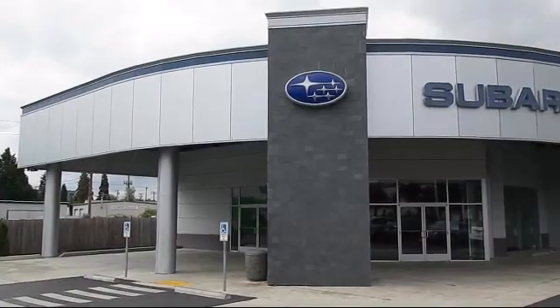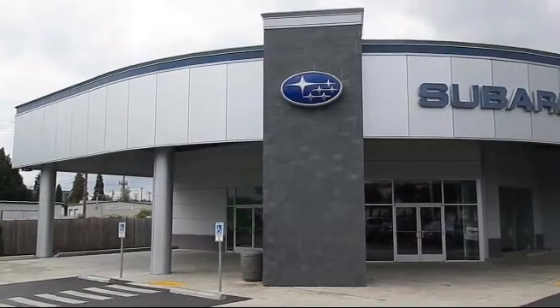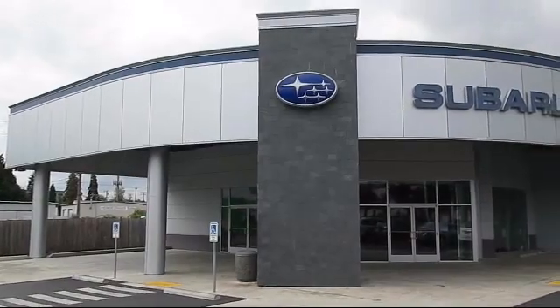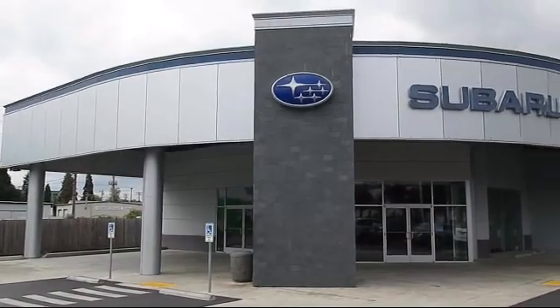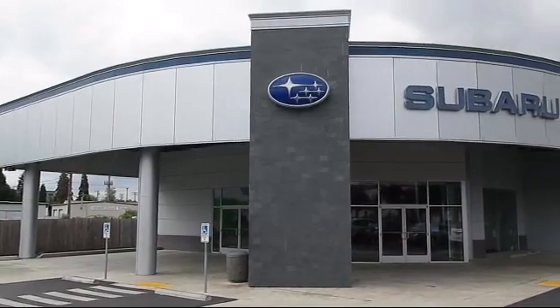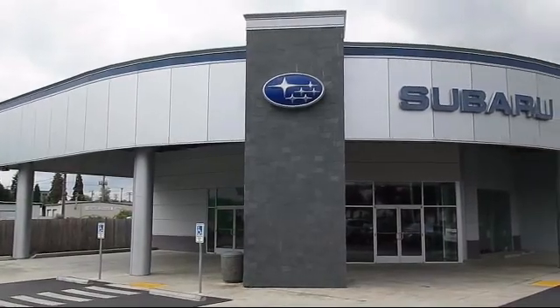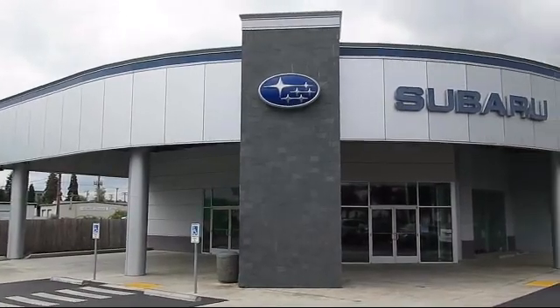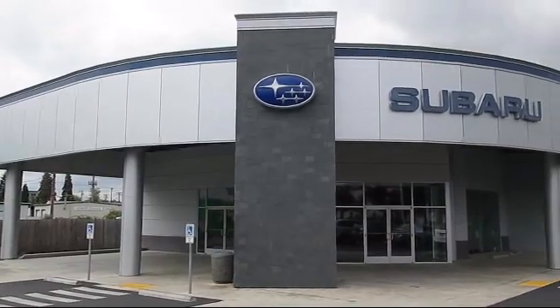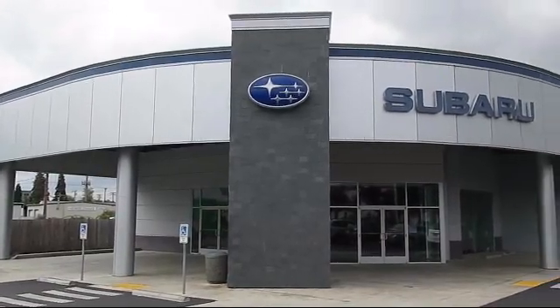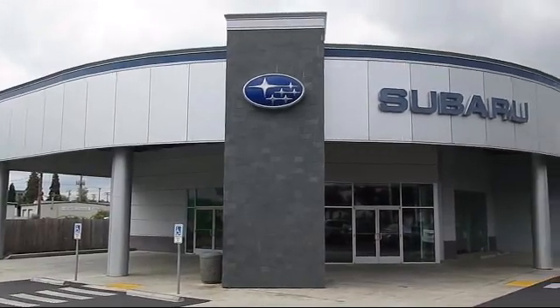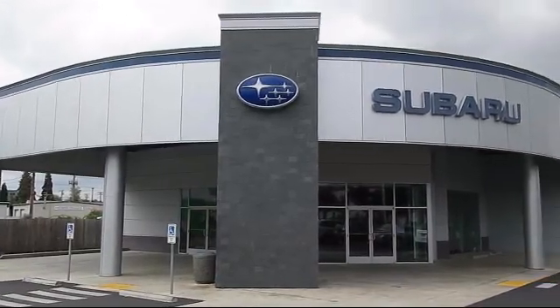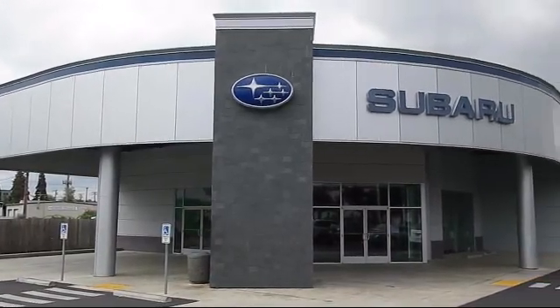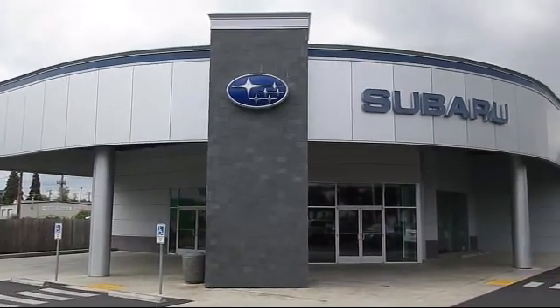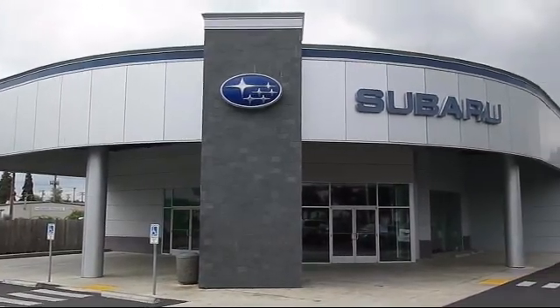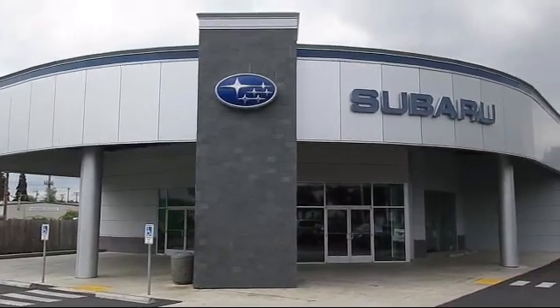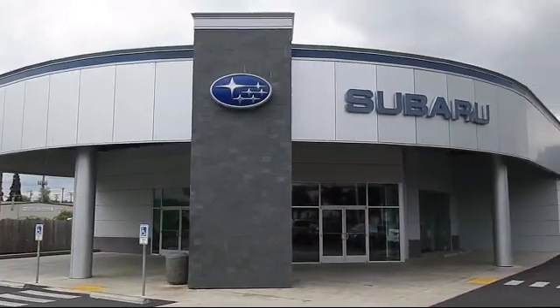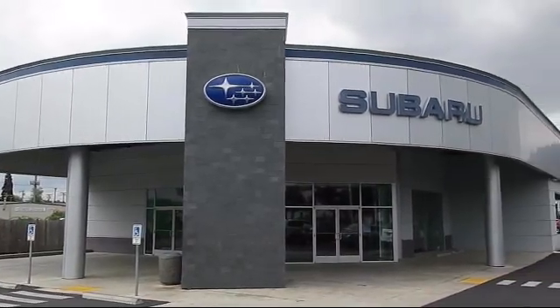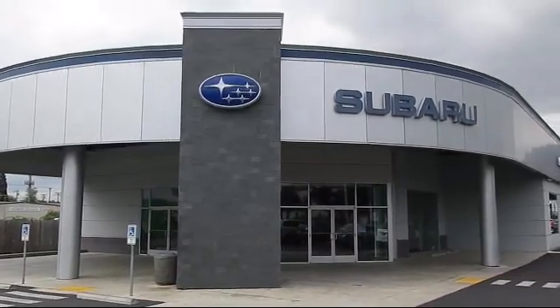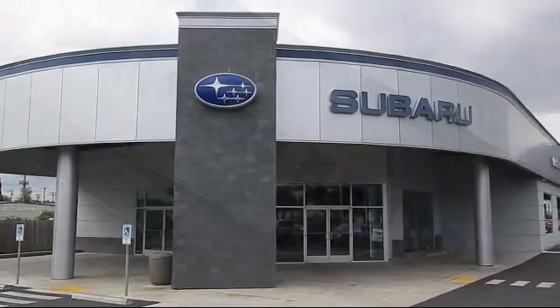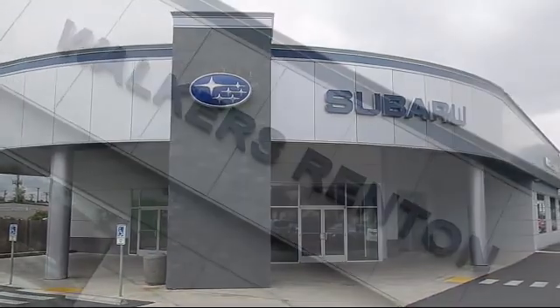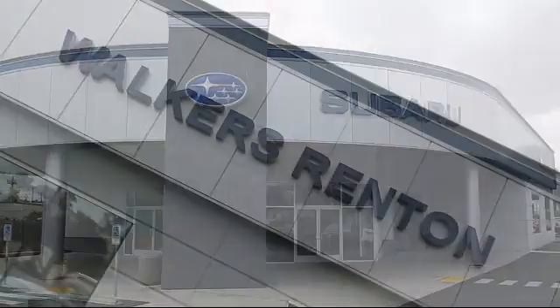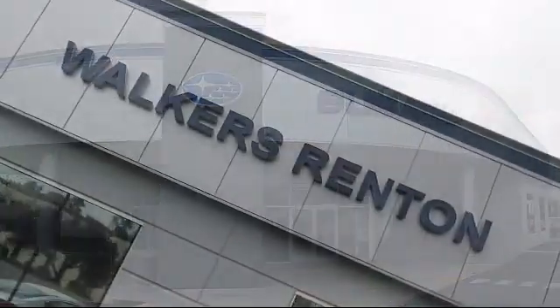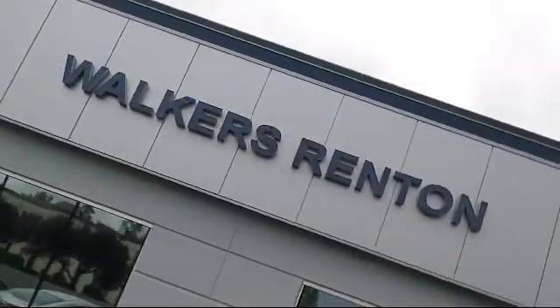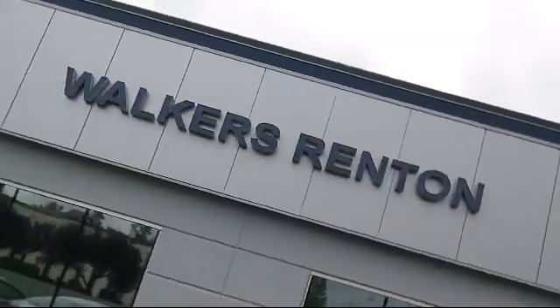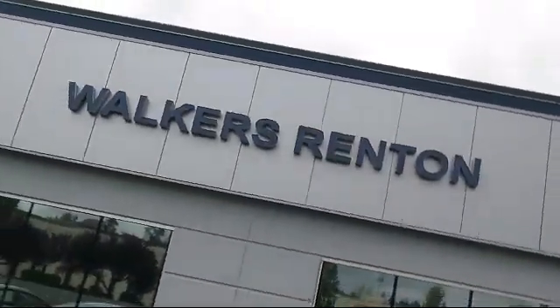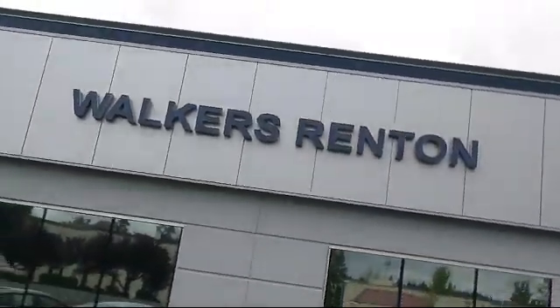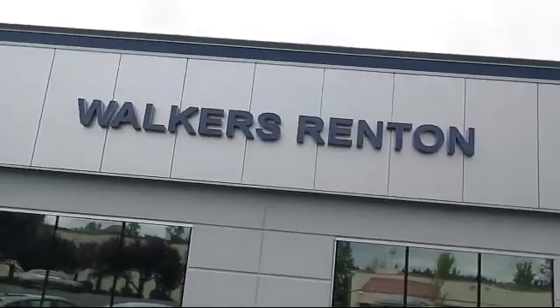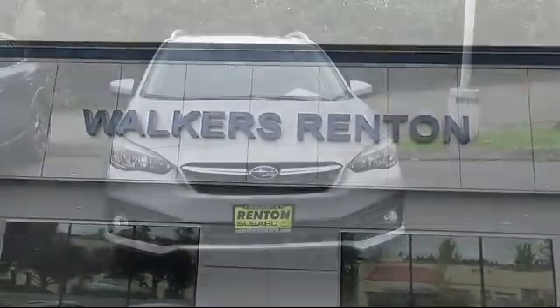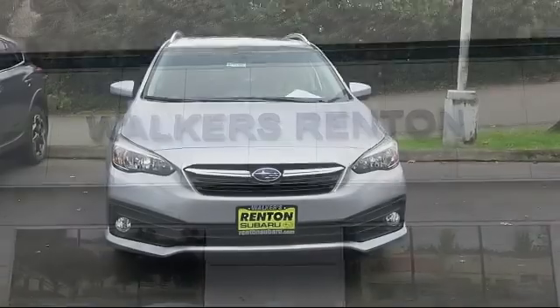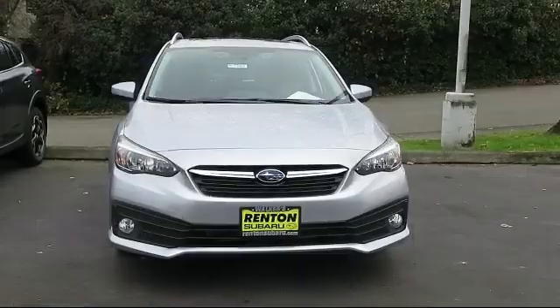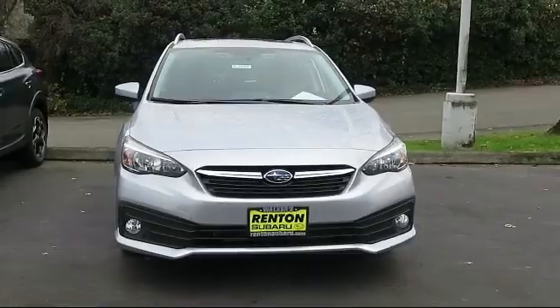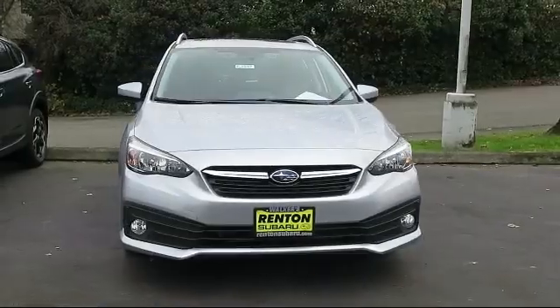Welcome to Walker's Renton Subaru, and here's a look at another vehicle from our great selection of cars,